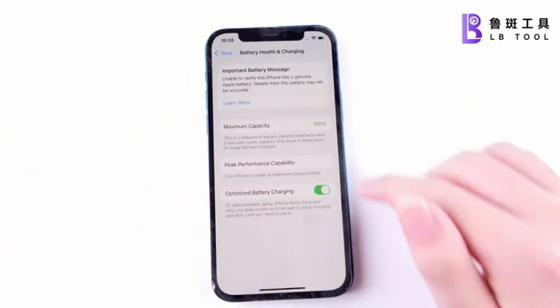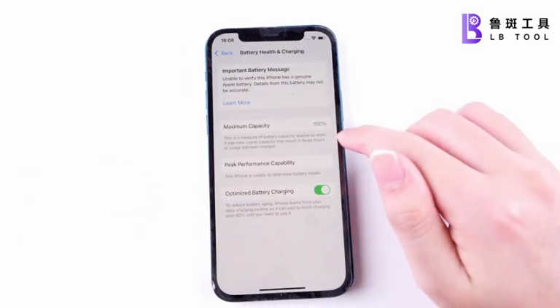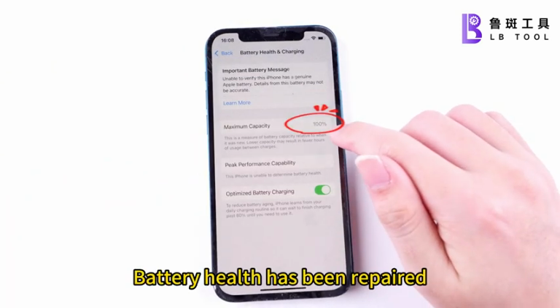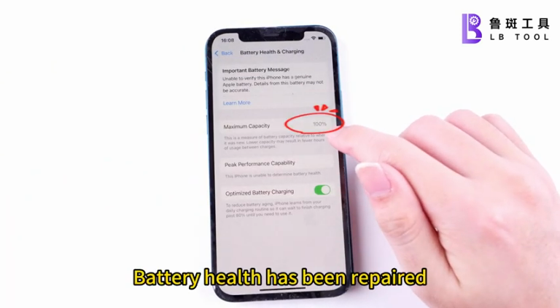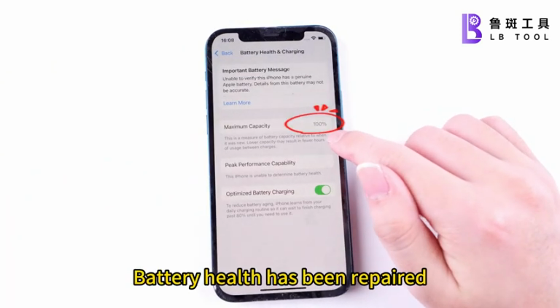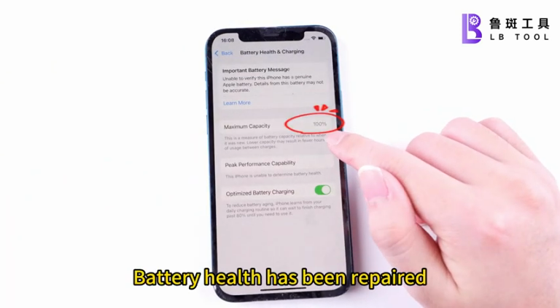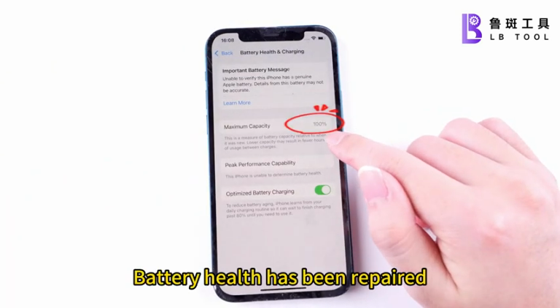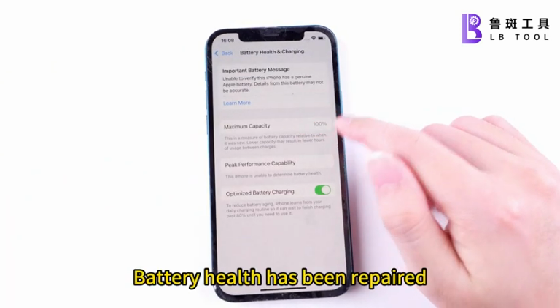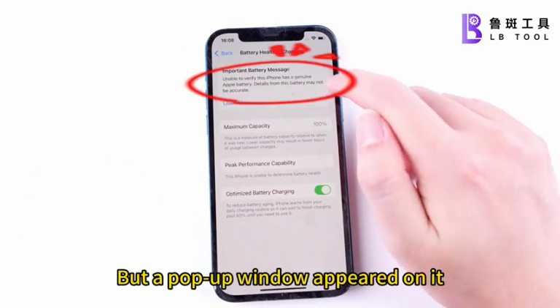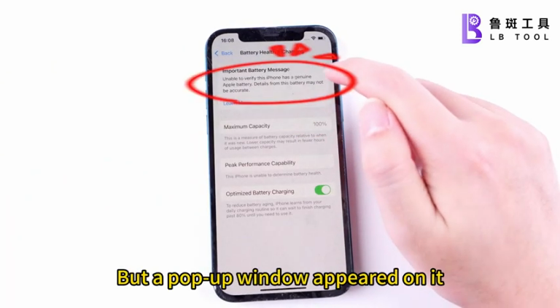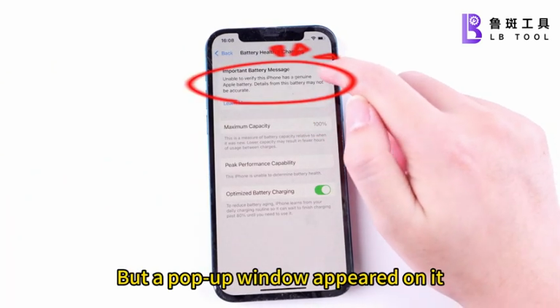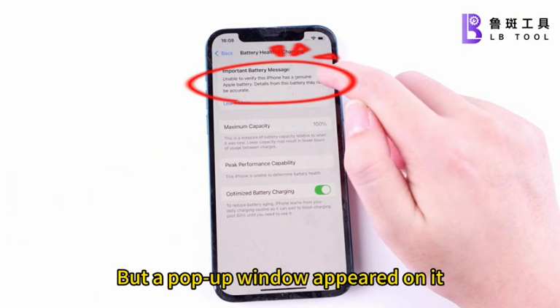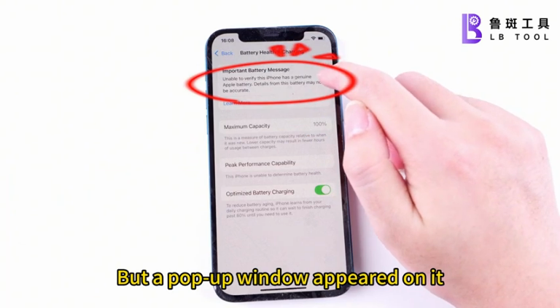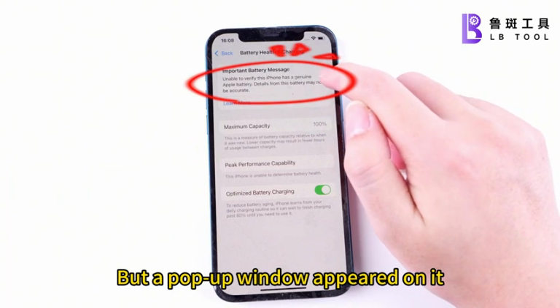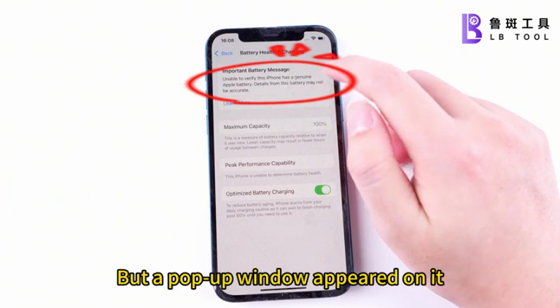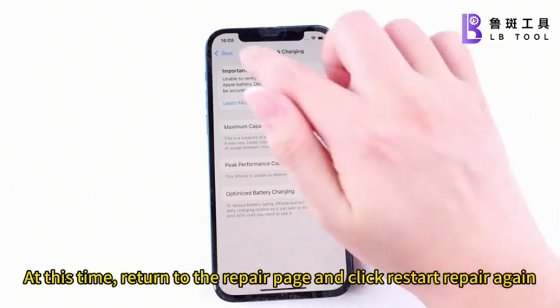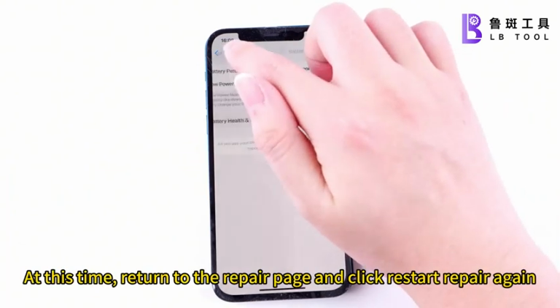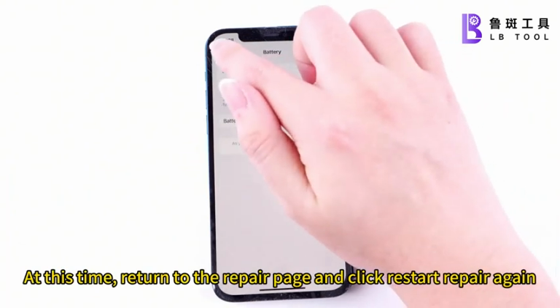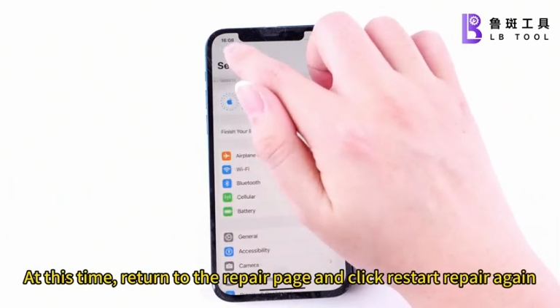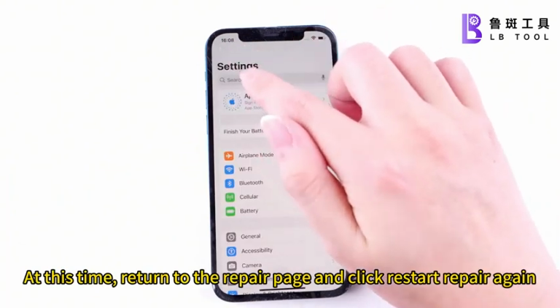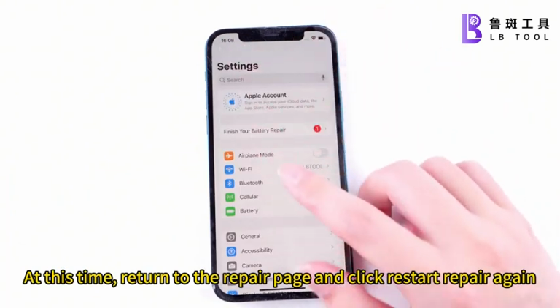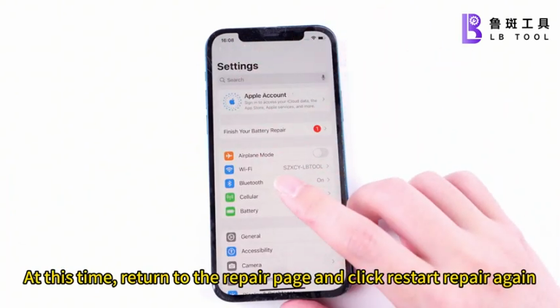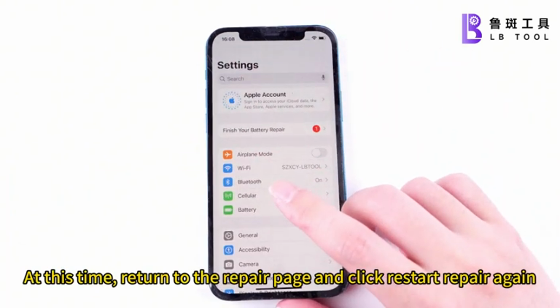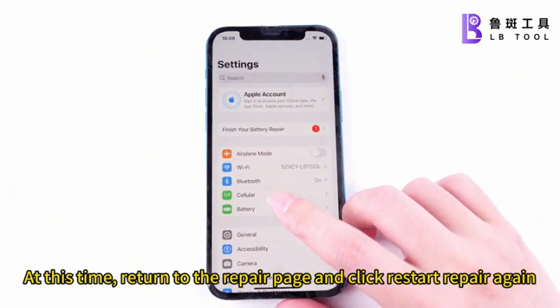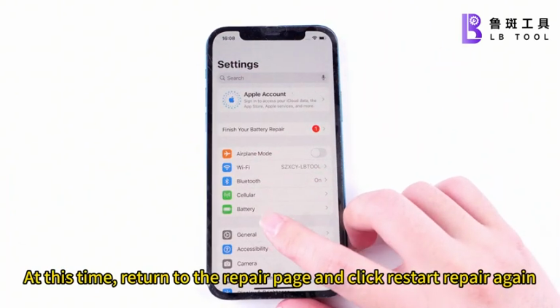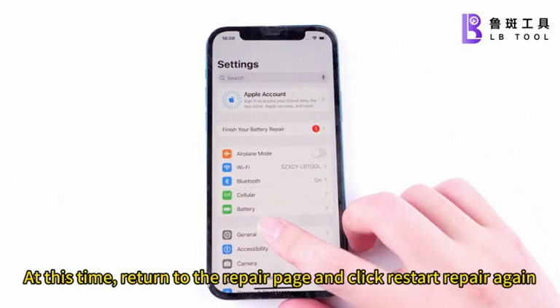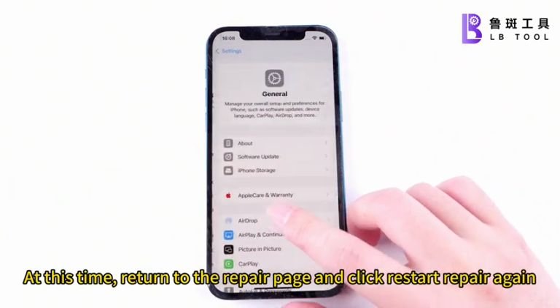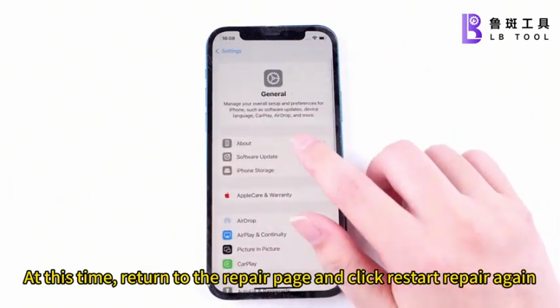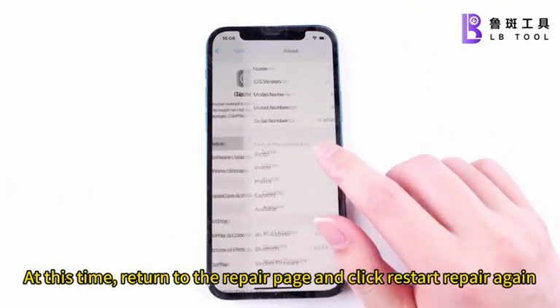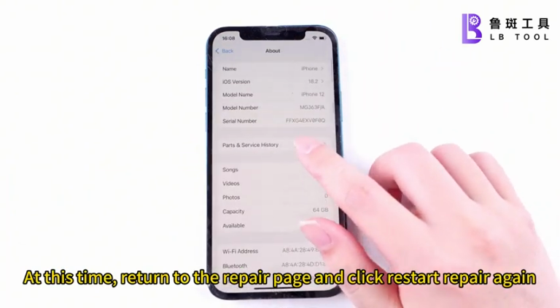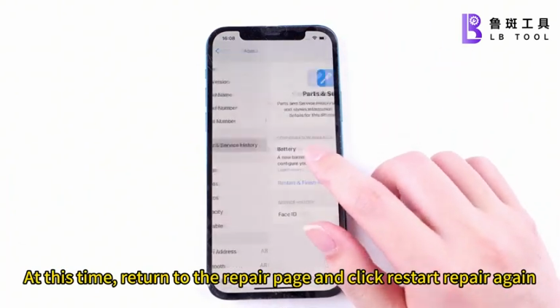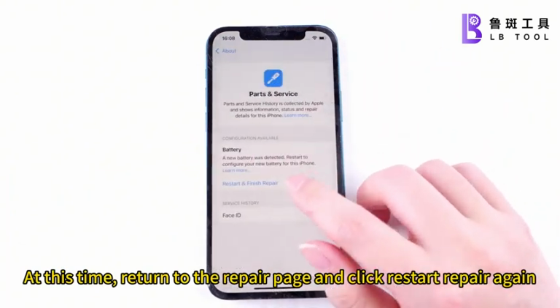Battery health has been repaired, but a pop-up window appeared. At this time, return to the repair page and click Restart Repair again.